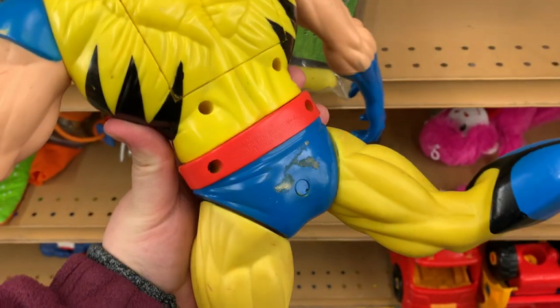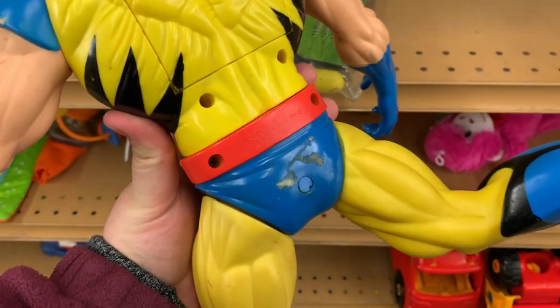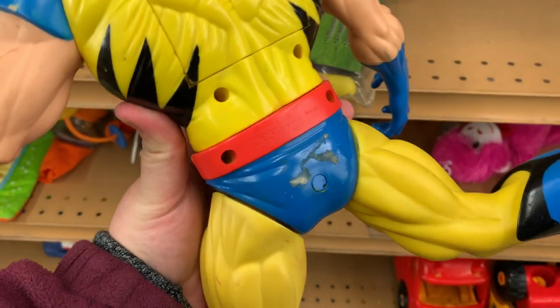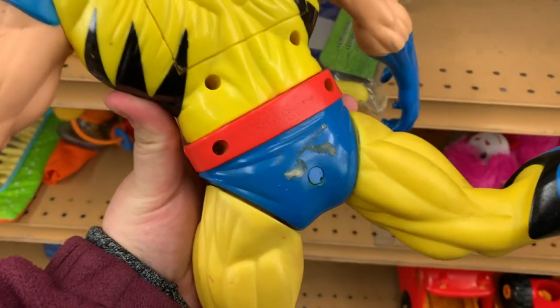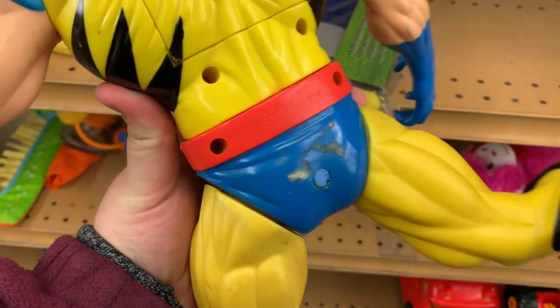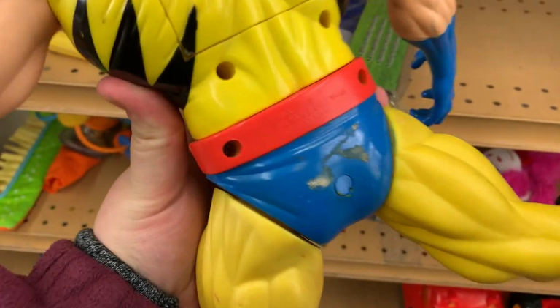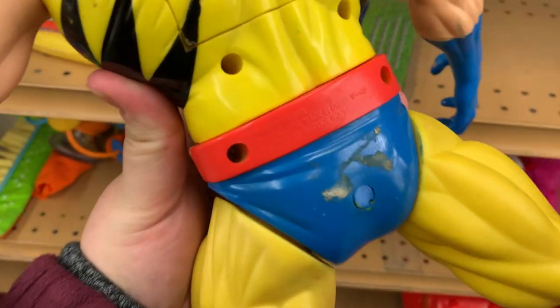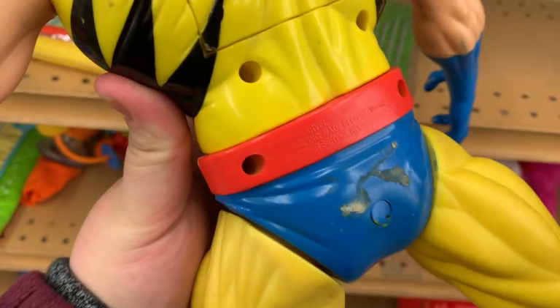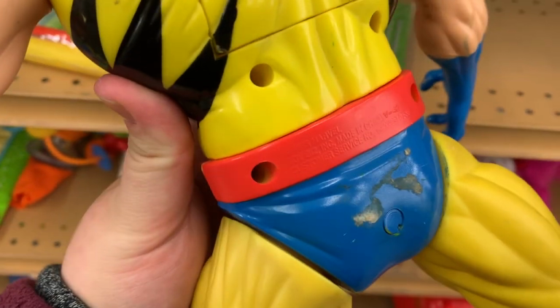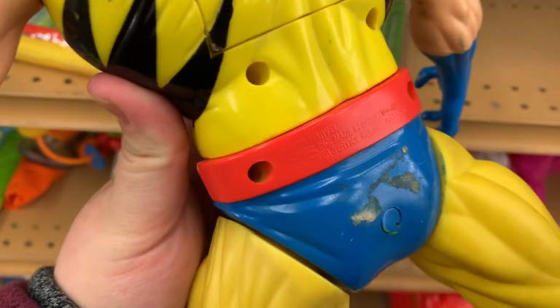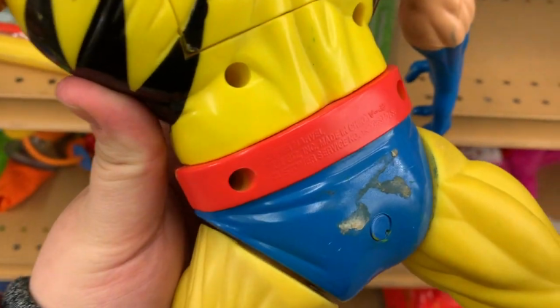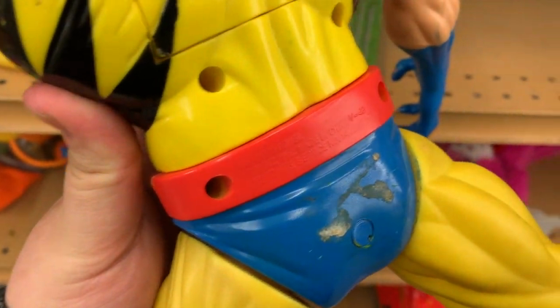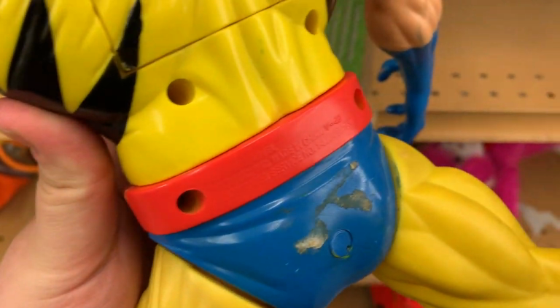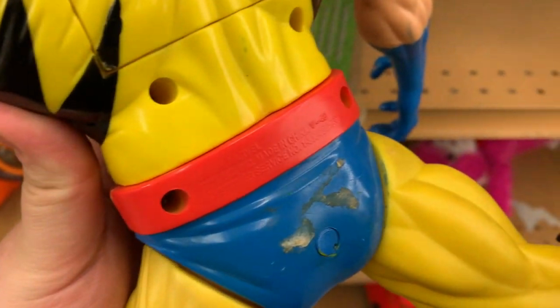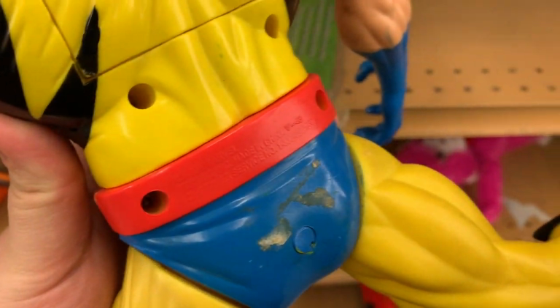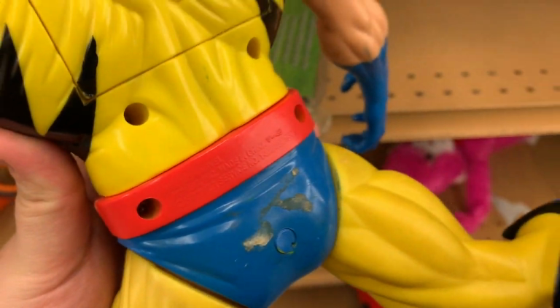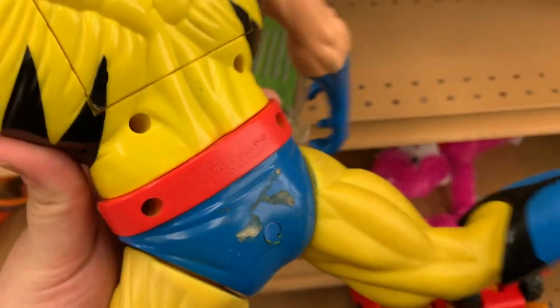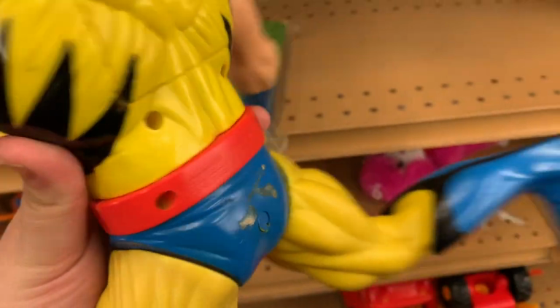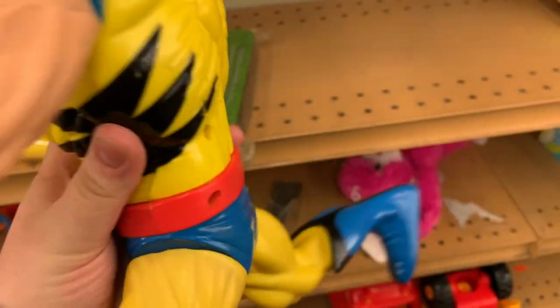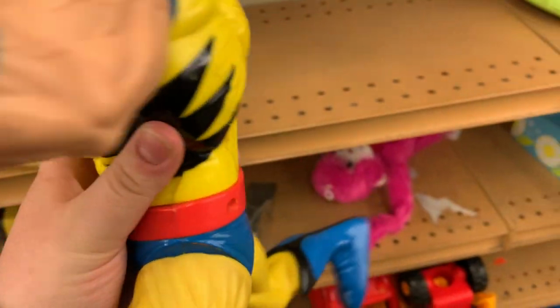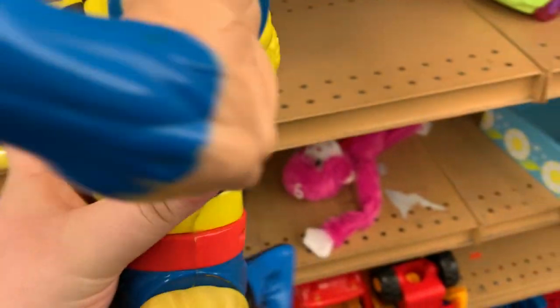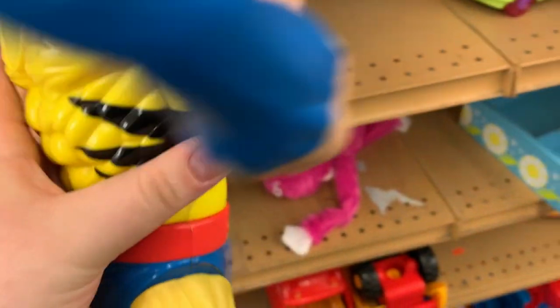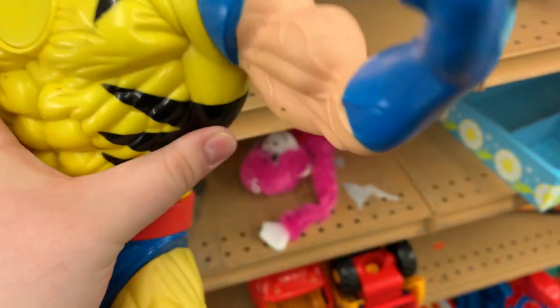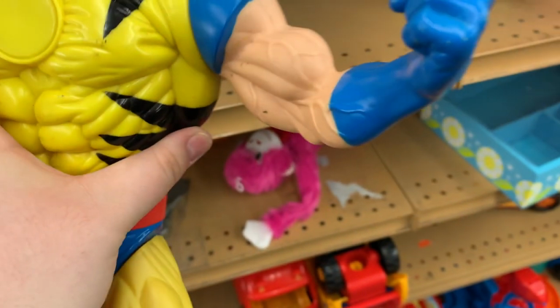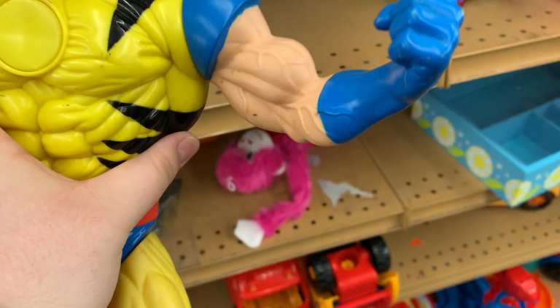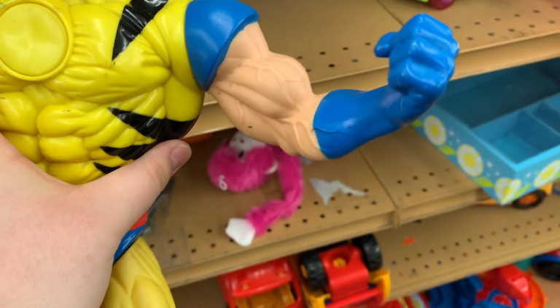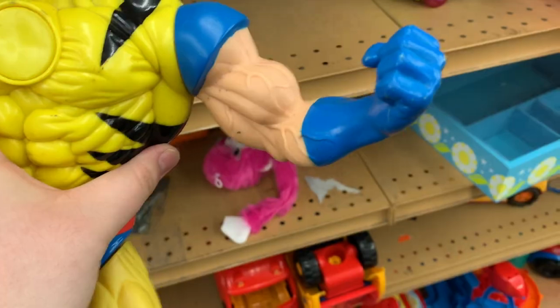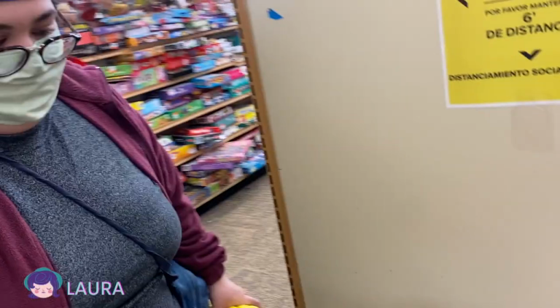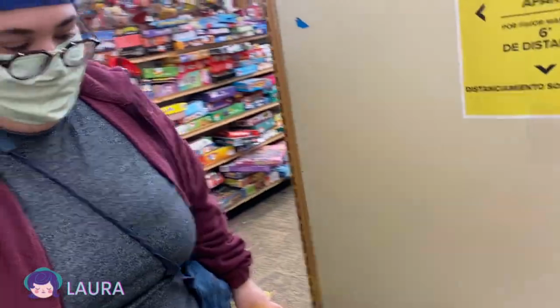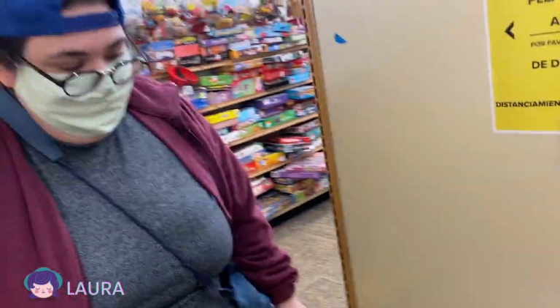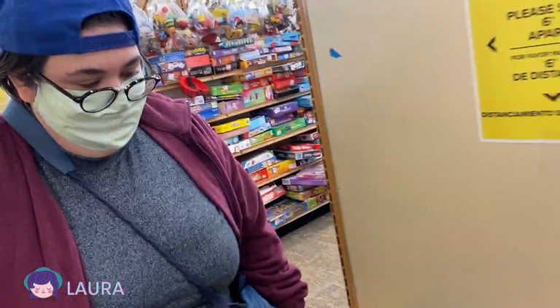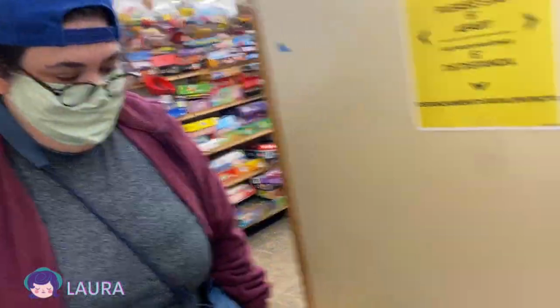I can't believe I found this — it's a huge Wolverine X-Men action figure from 1995. I'm so excited, this is so cool, and he's $5.99!